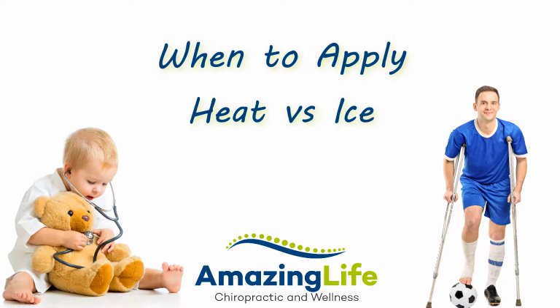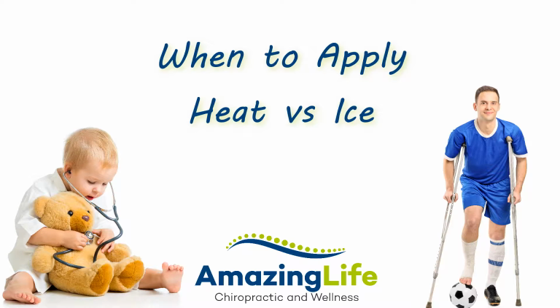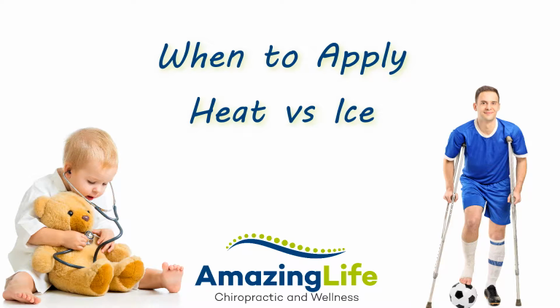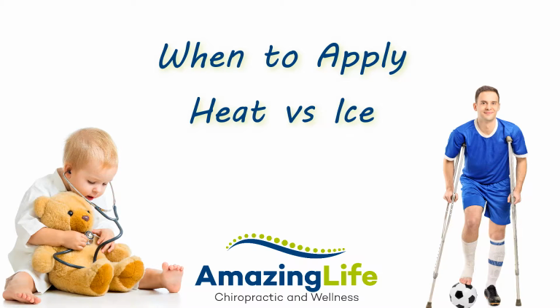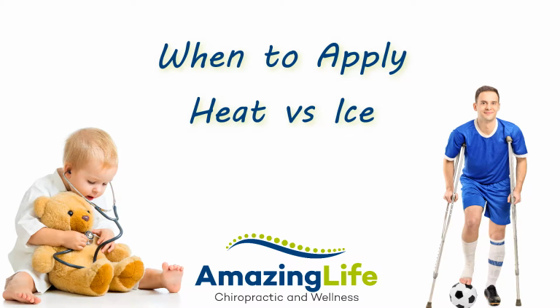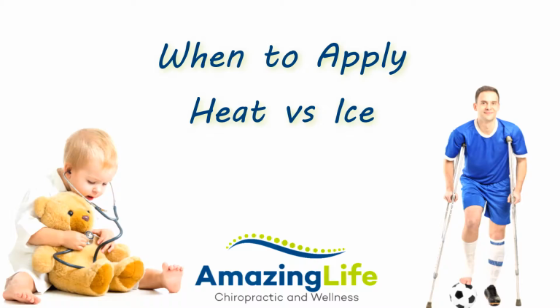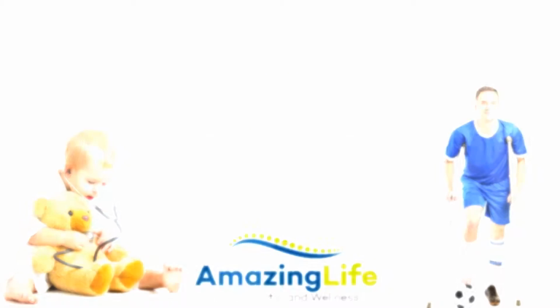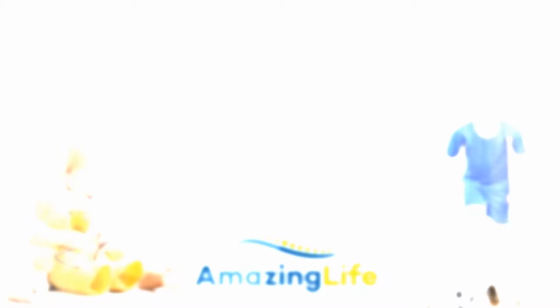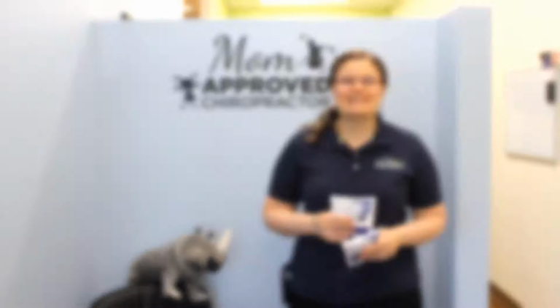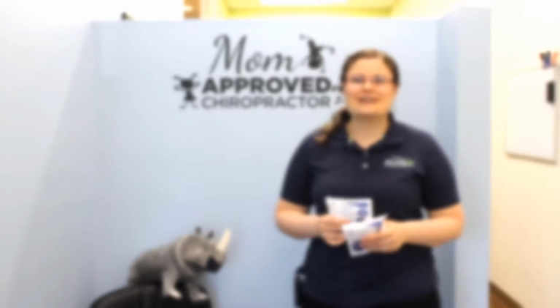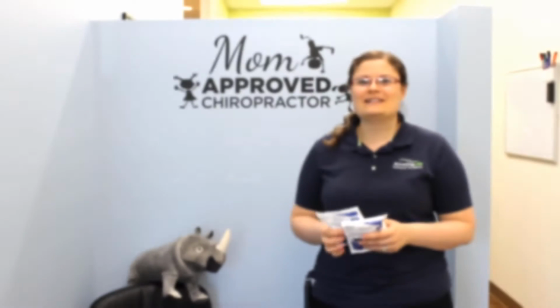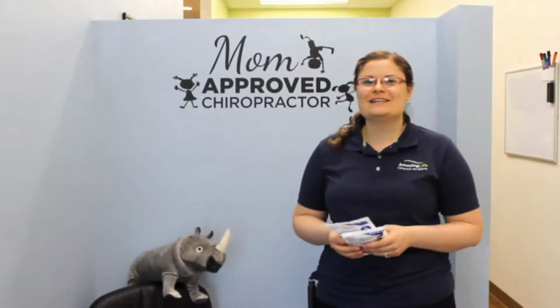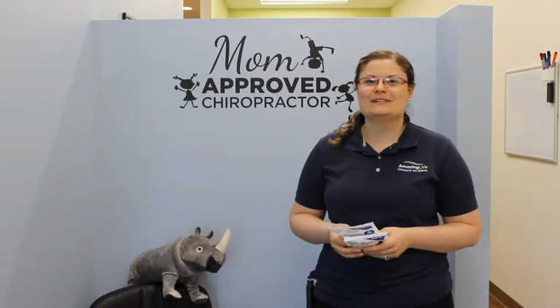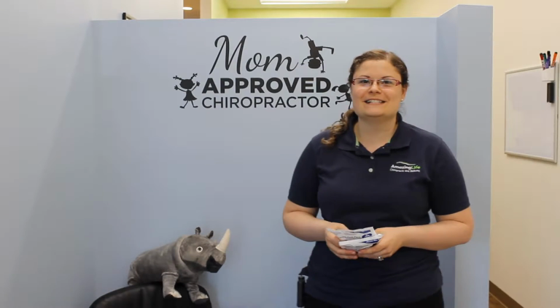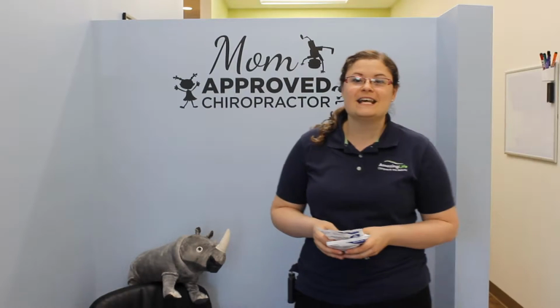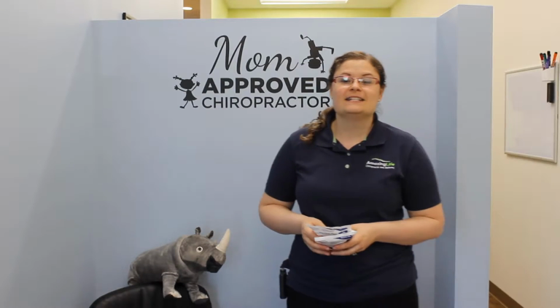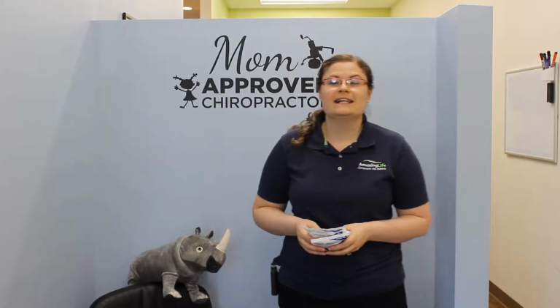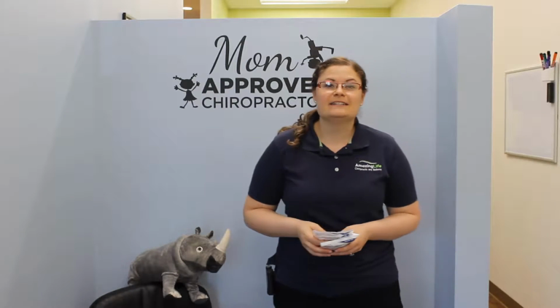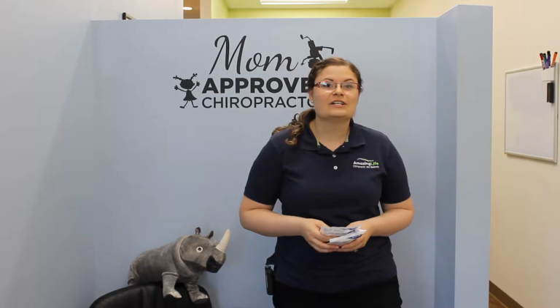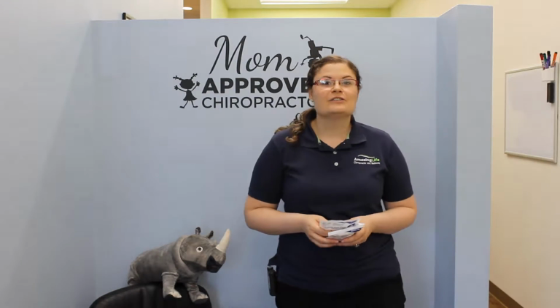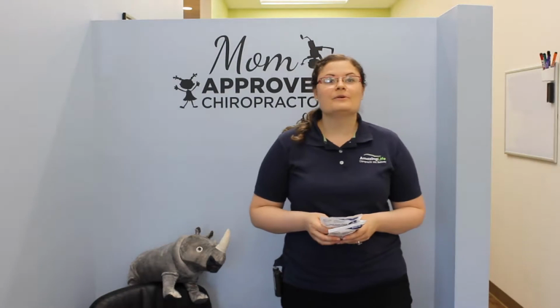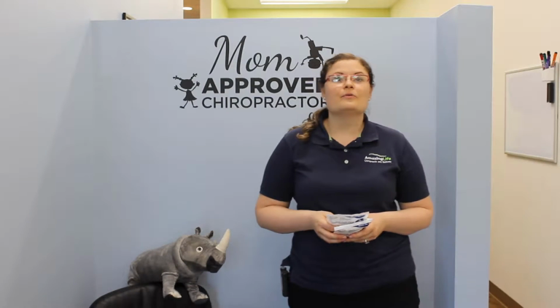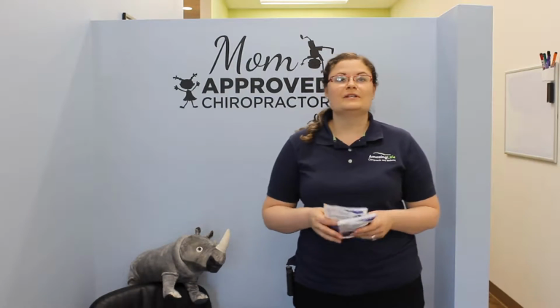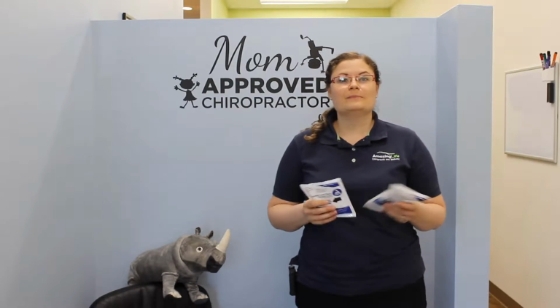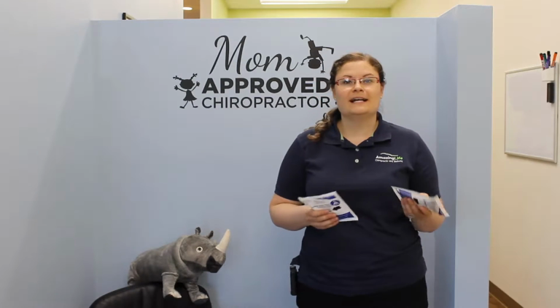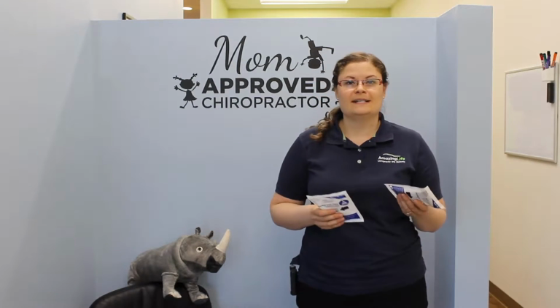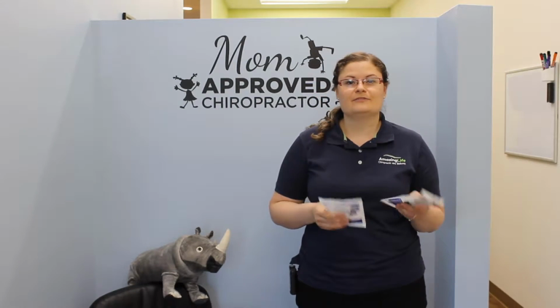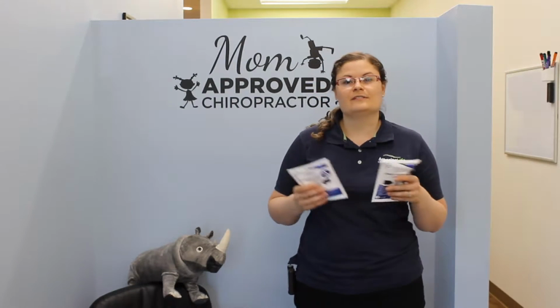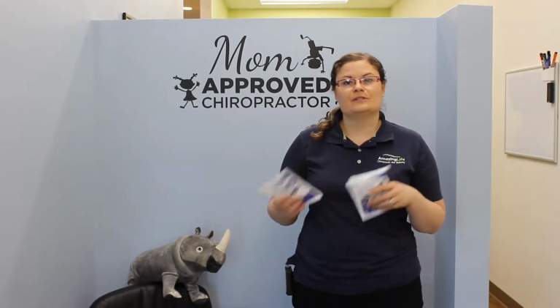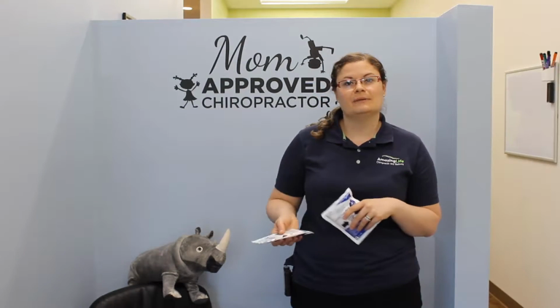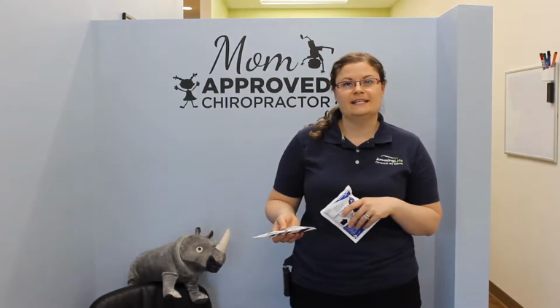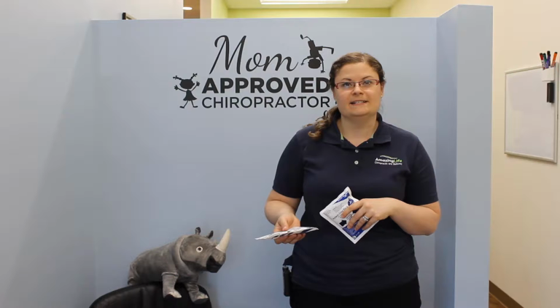Hi, I'm Dr. Gabrielle with Amazing Life Chiropractic and Wellness. Today I'd like to talk to you about when to apply ice versus when to apply heat.